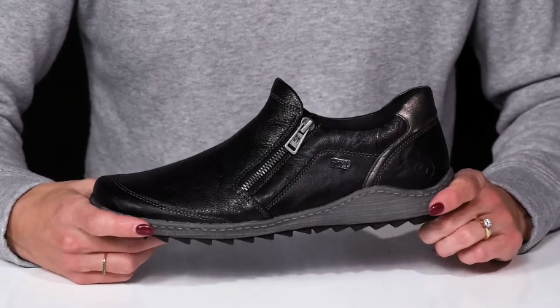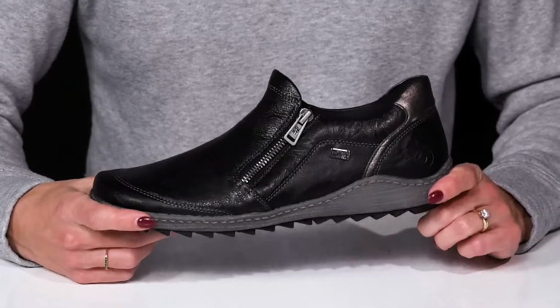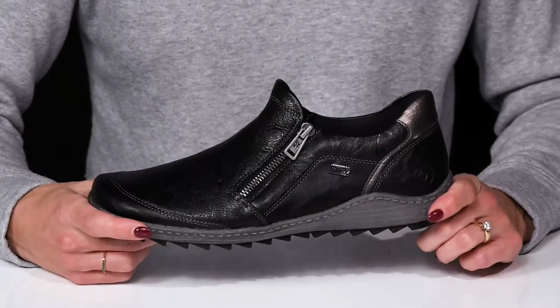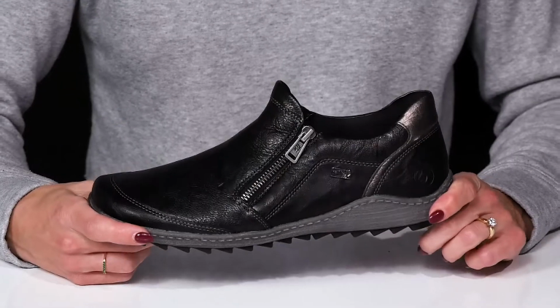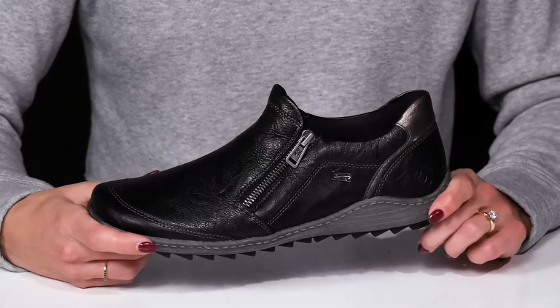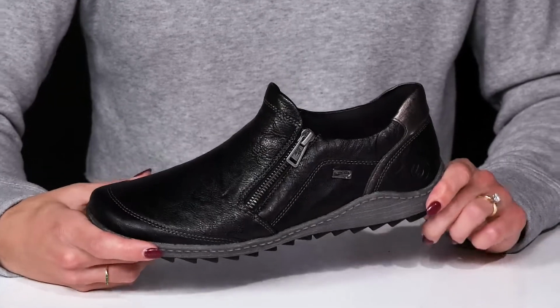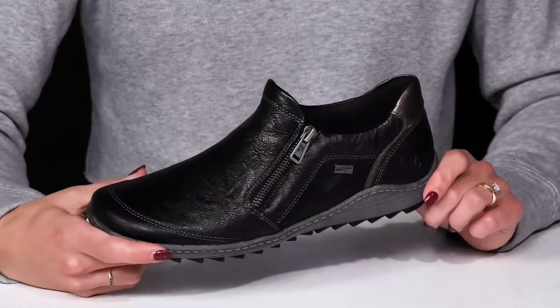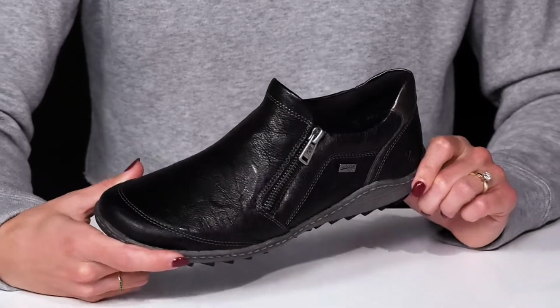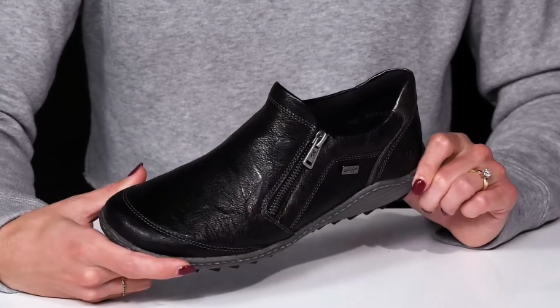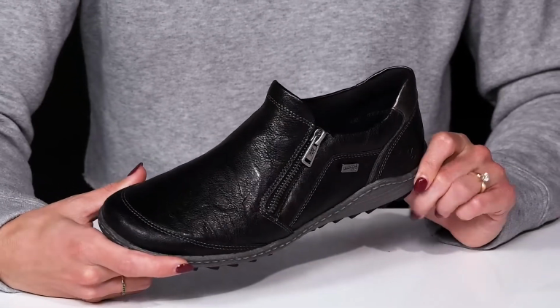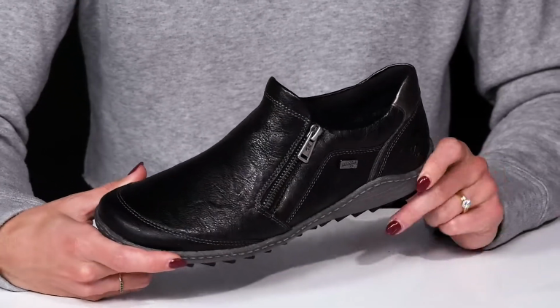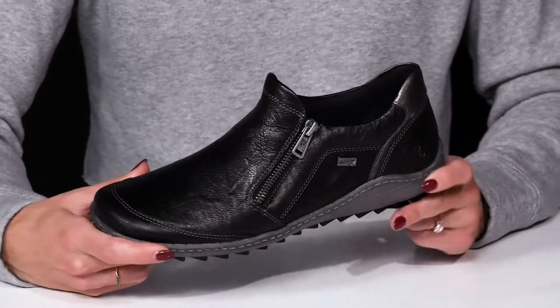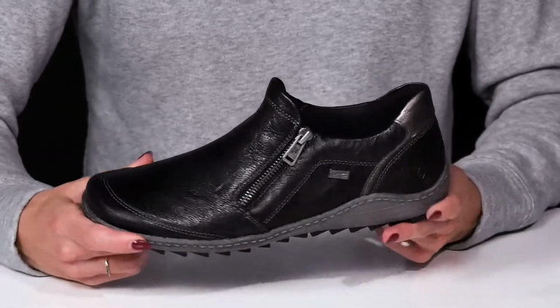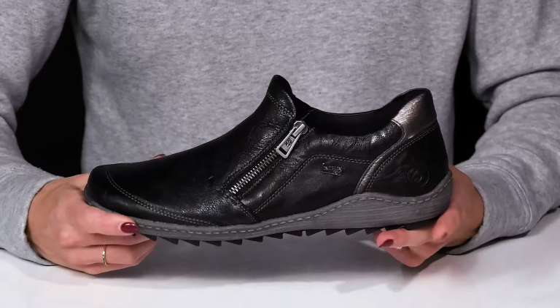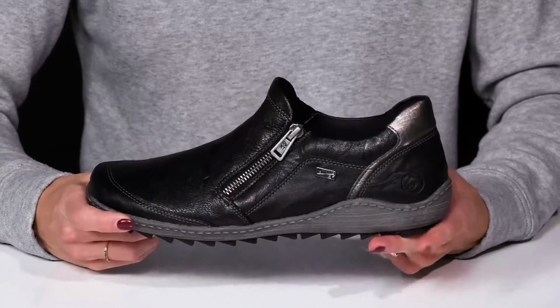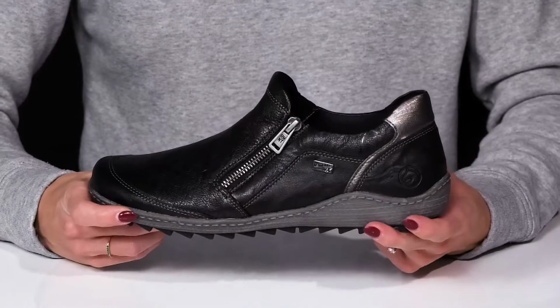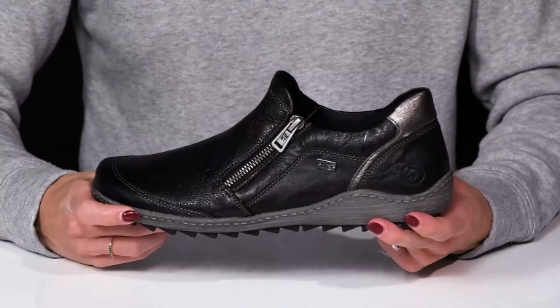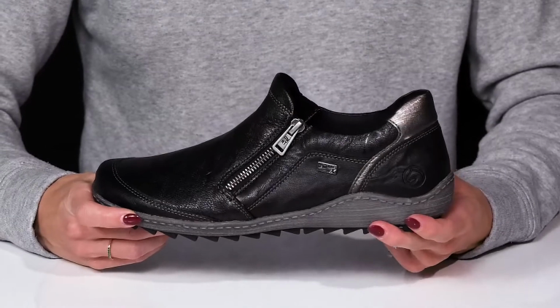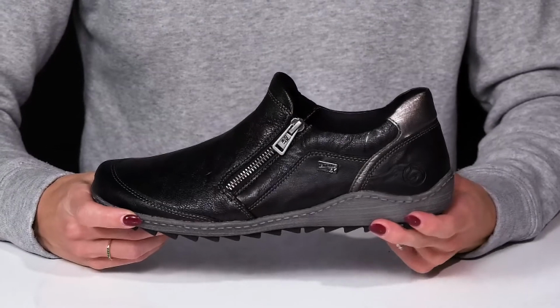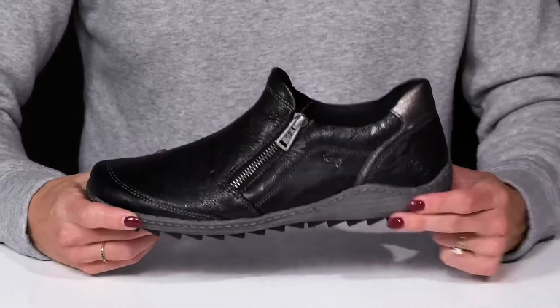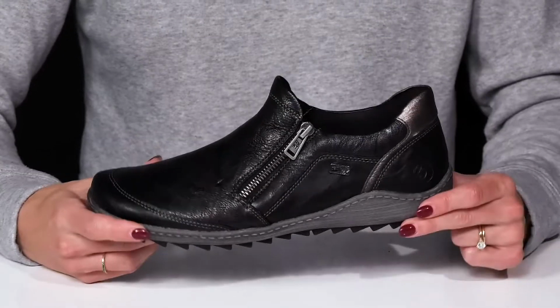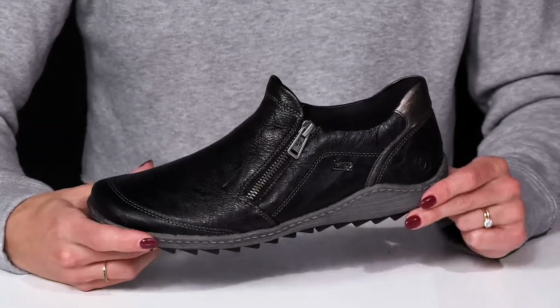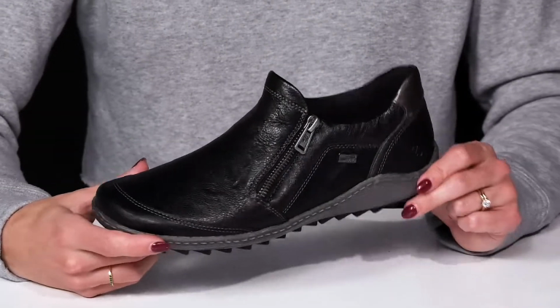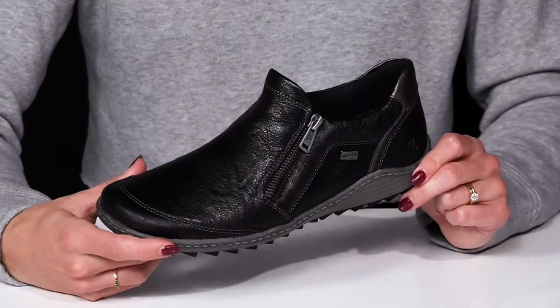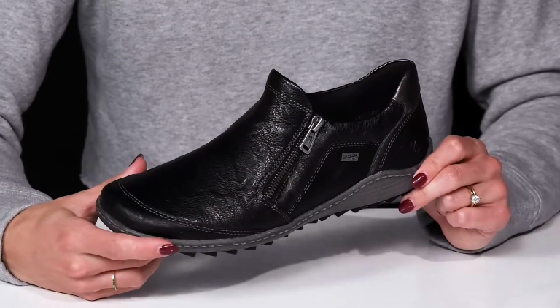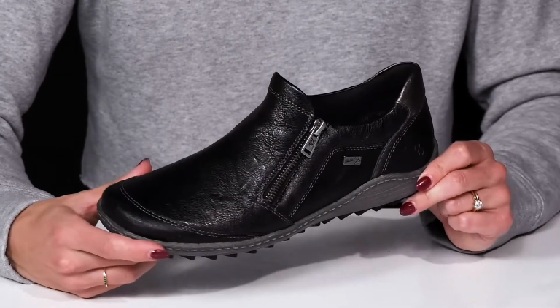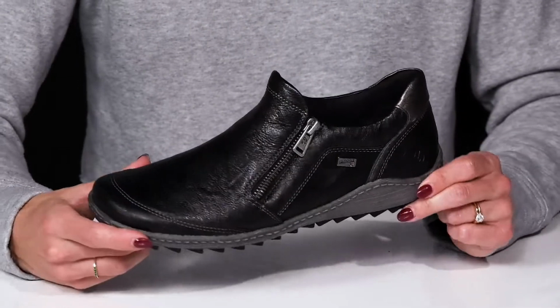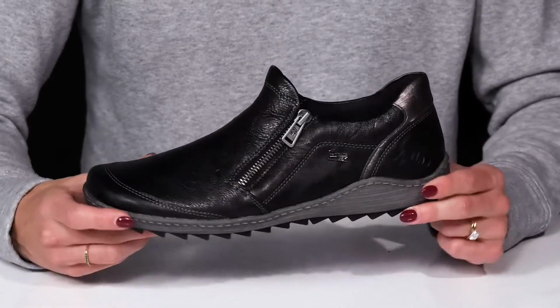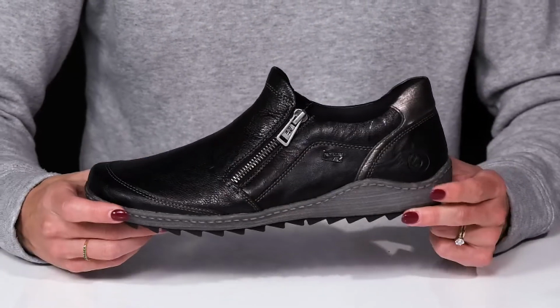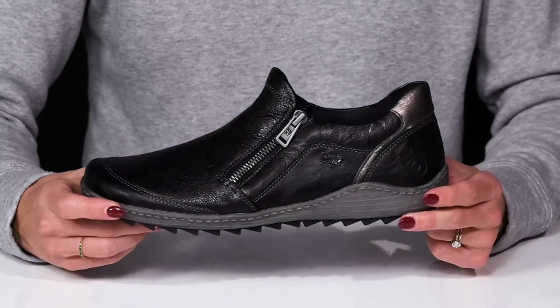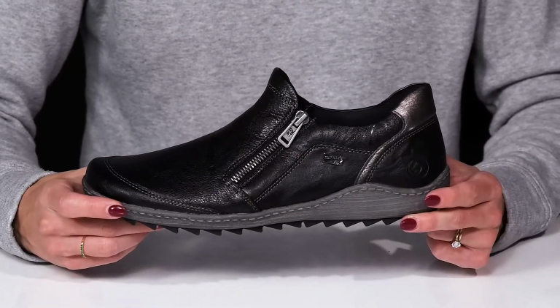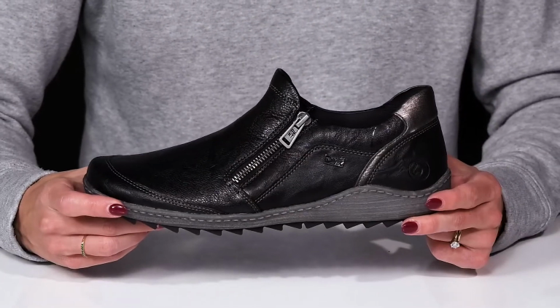I think these will be great to wear with a cute casual outfit like some denim jeans and a nice sweater.